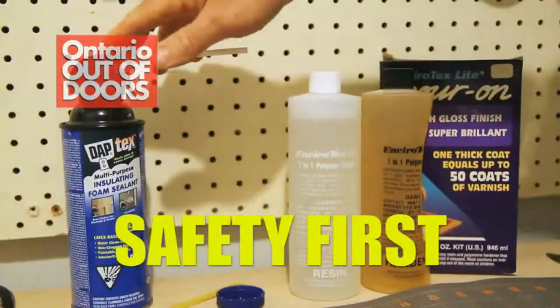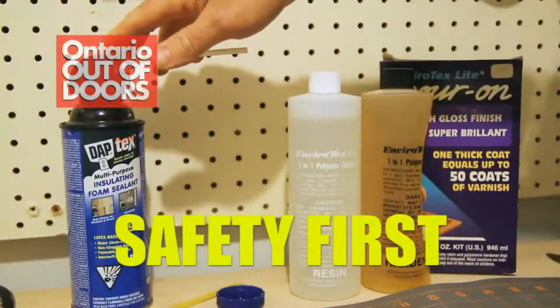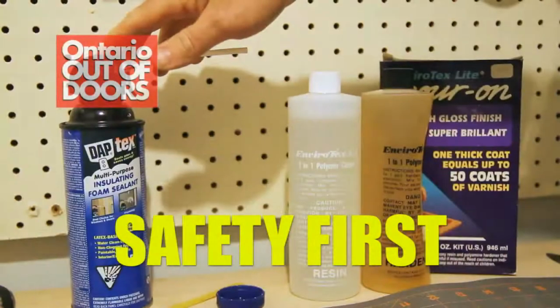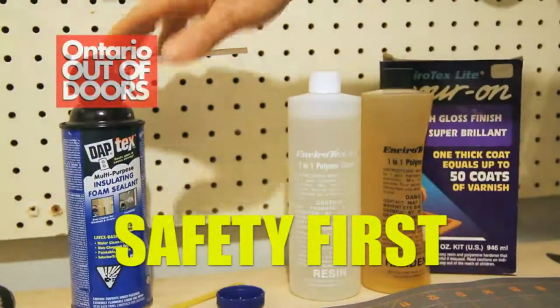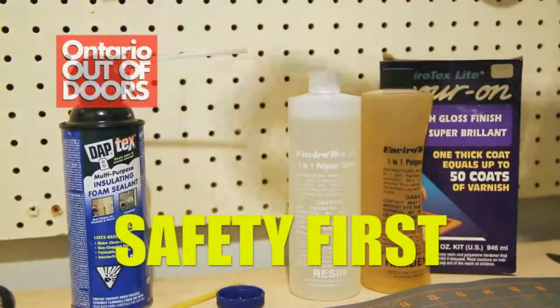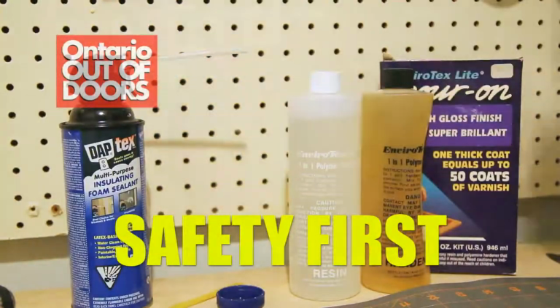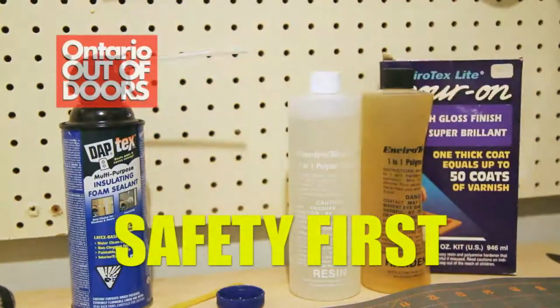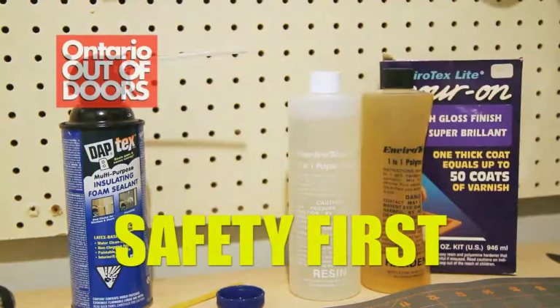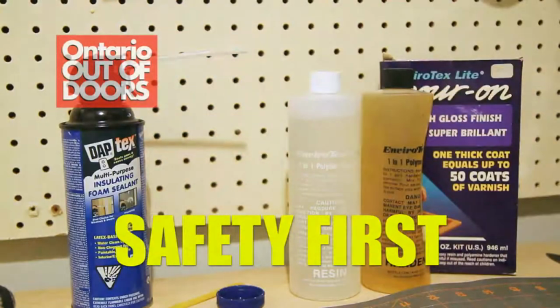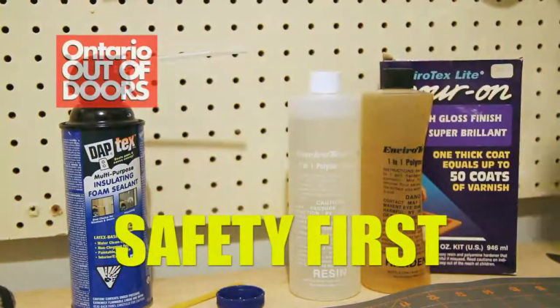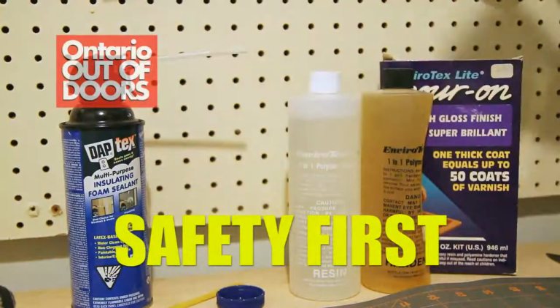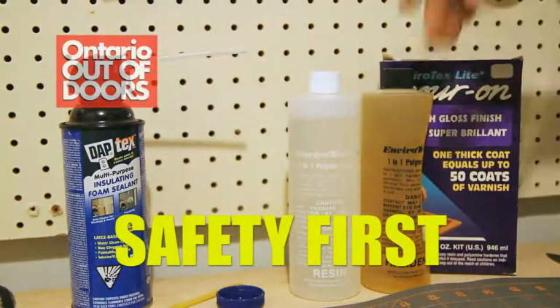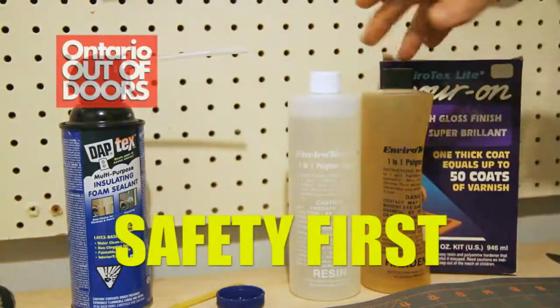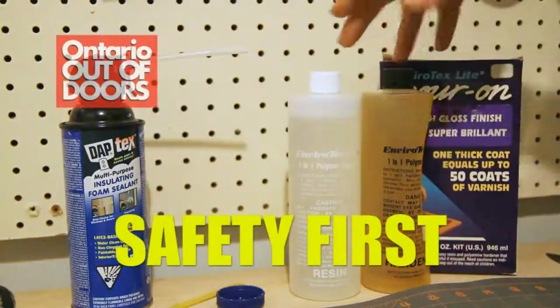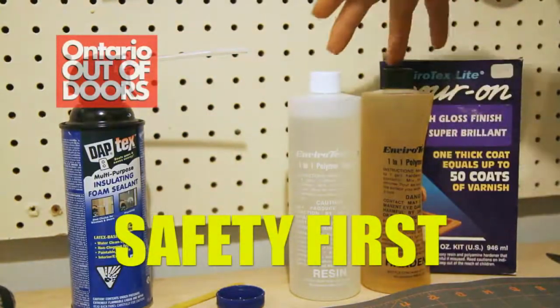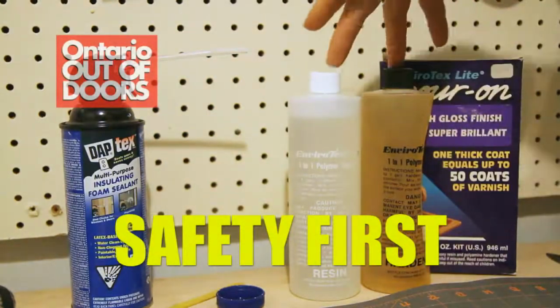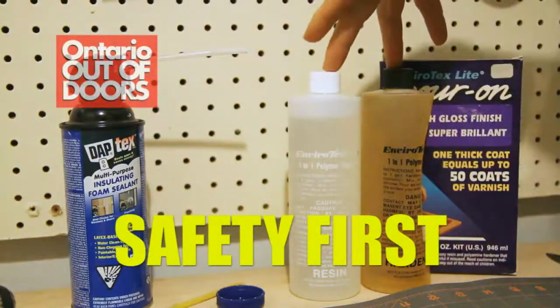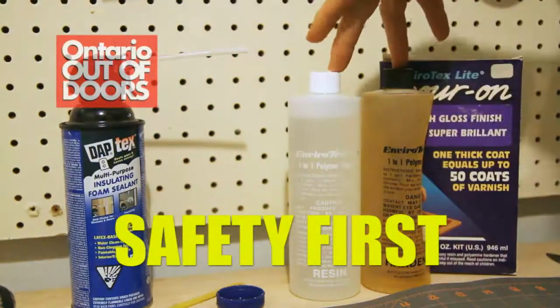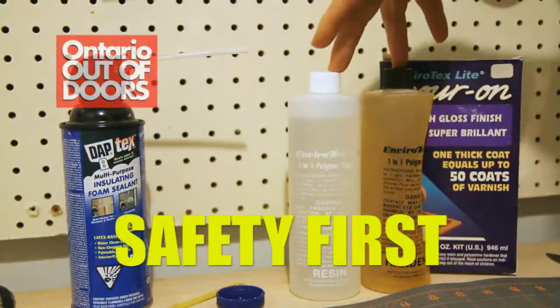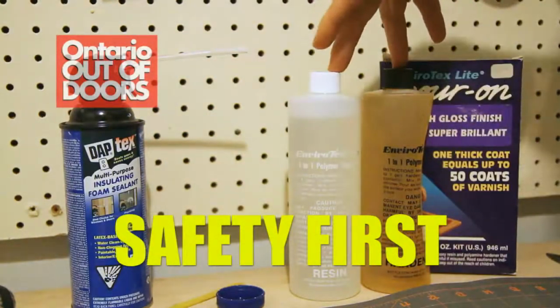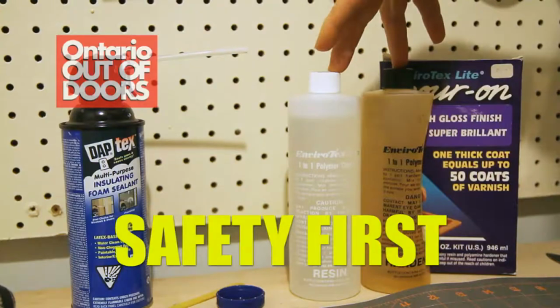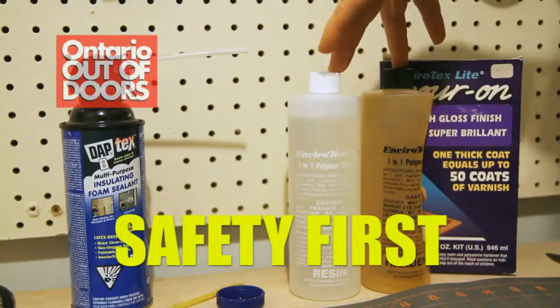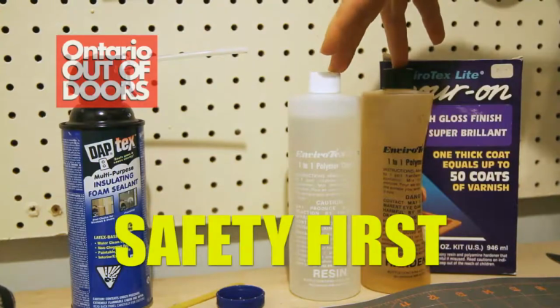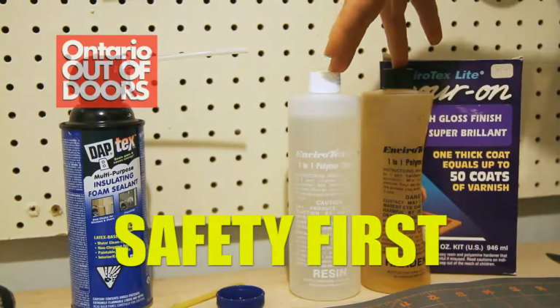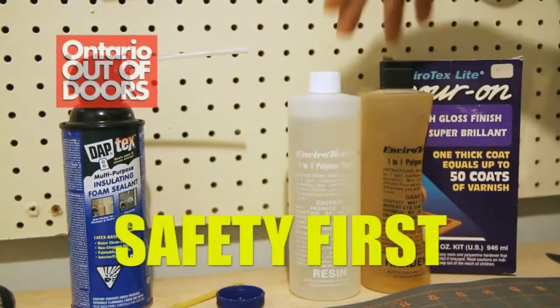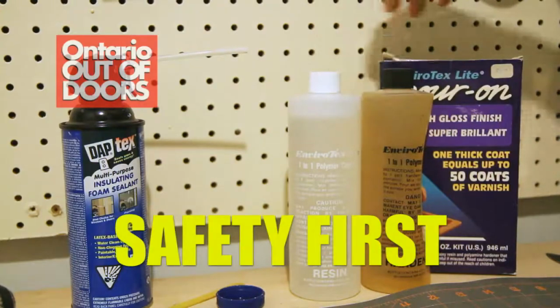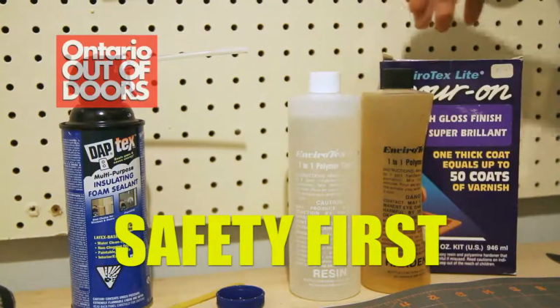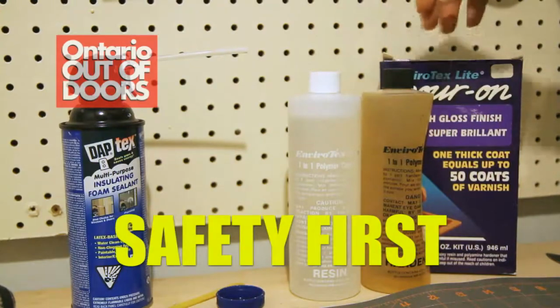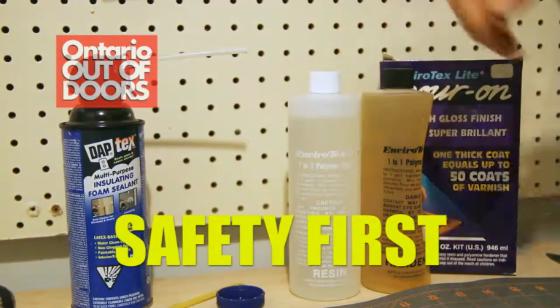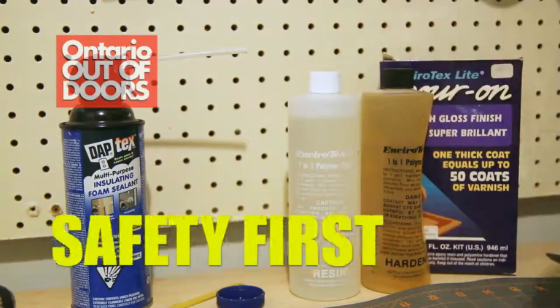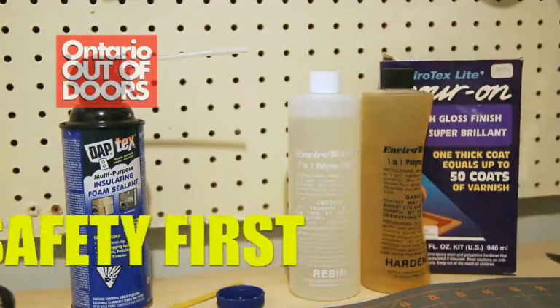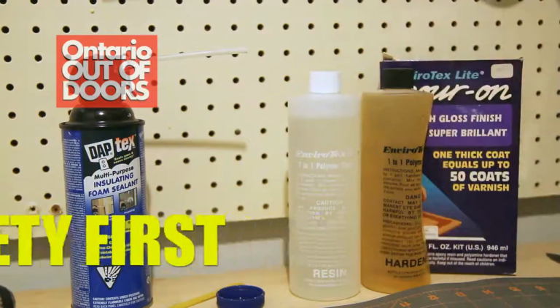One quick note of caution: there's always some risk when working with power tools or chemicals. Apply the appropriate safety equipment such as gloves and safety glasses to prevent injury to your hands or eyes.